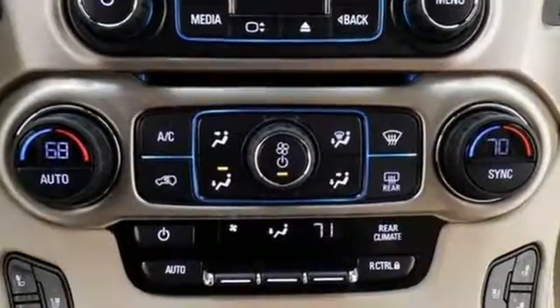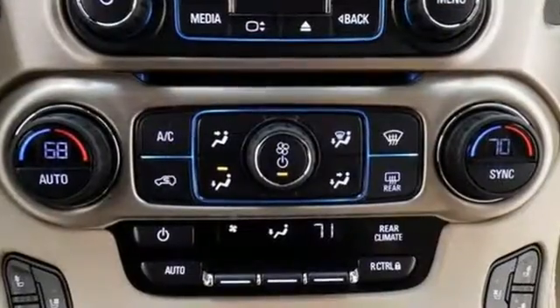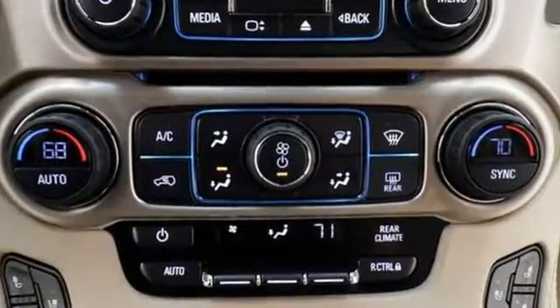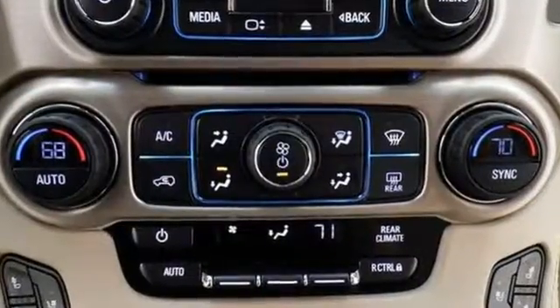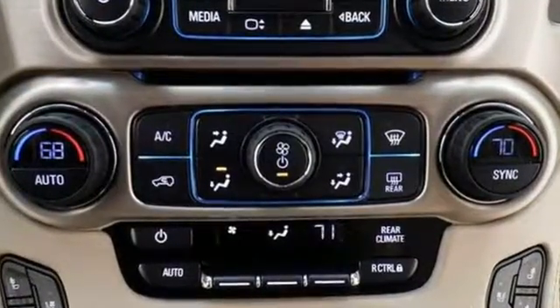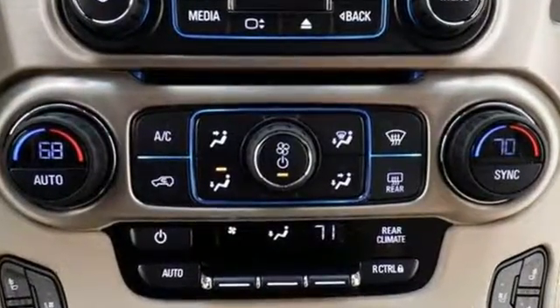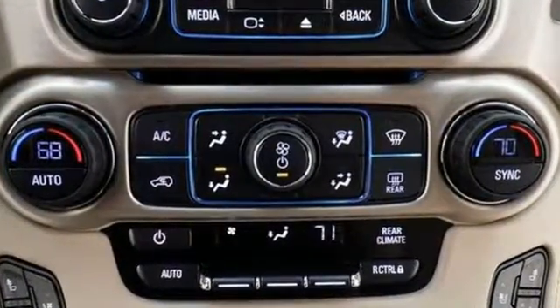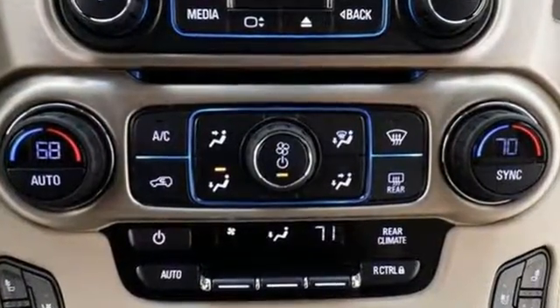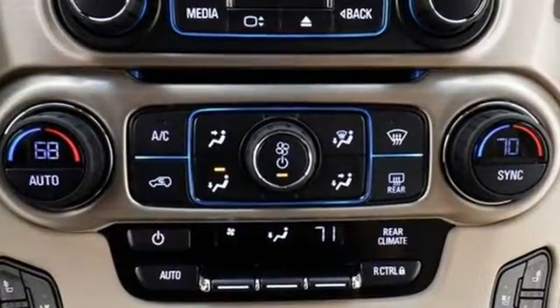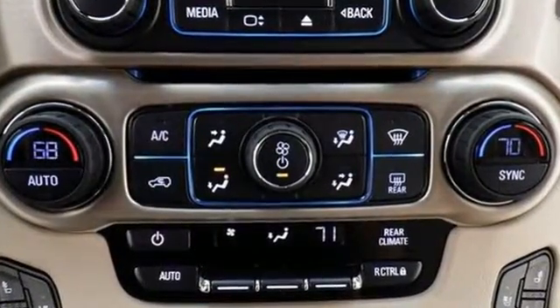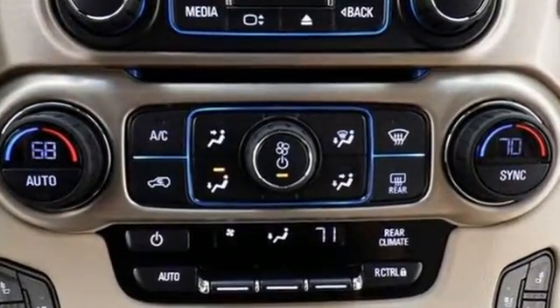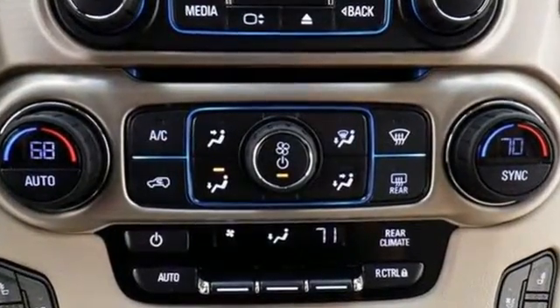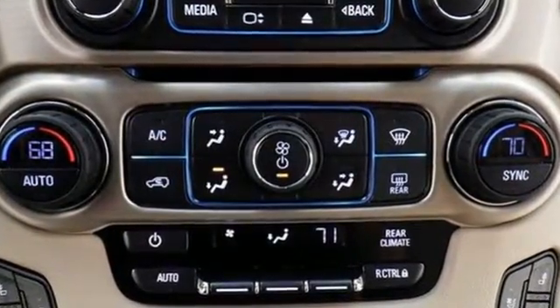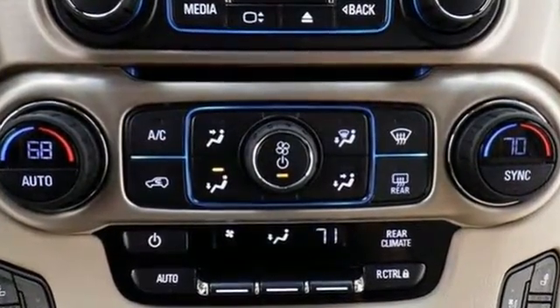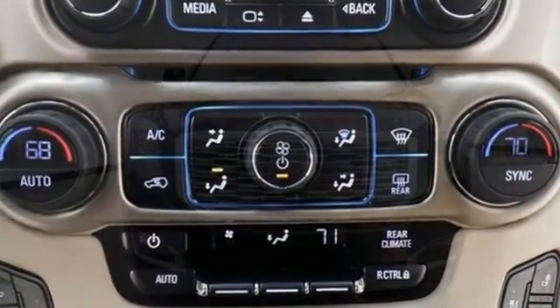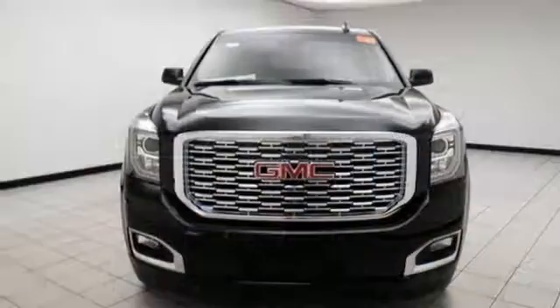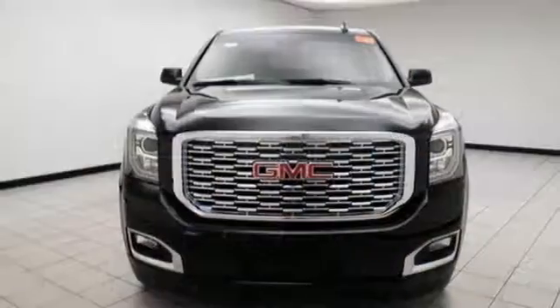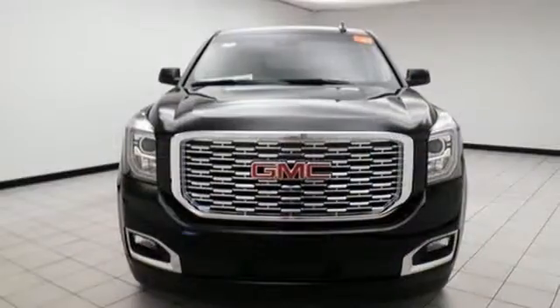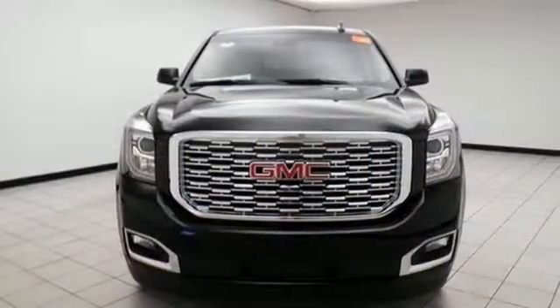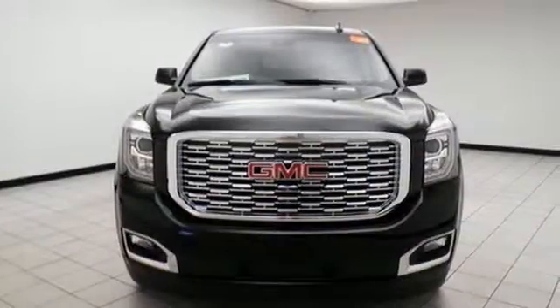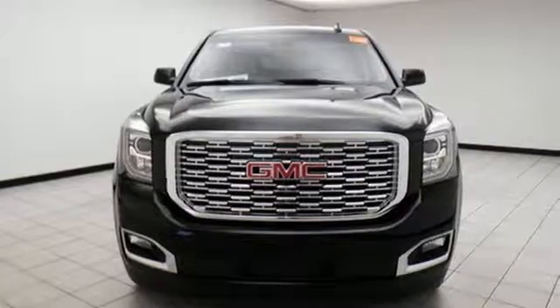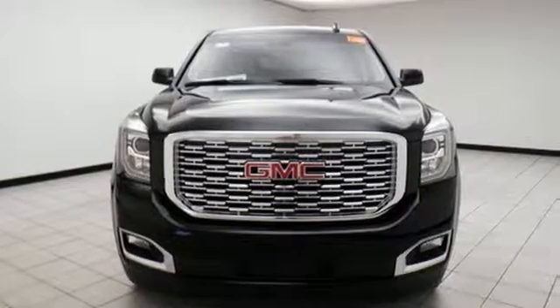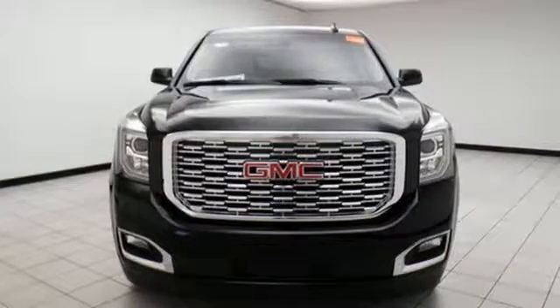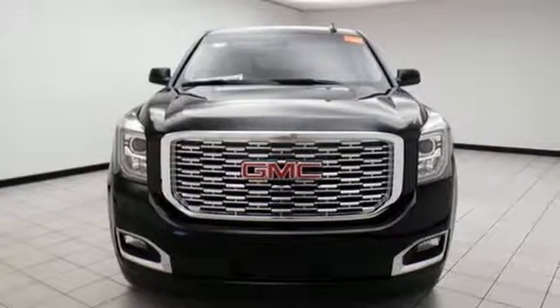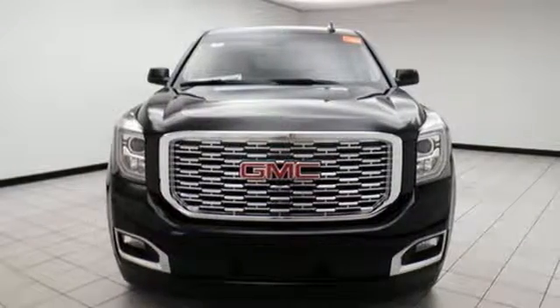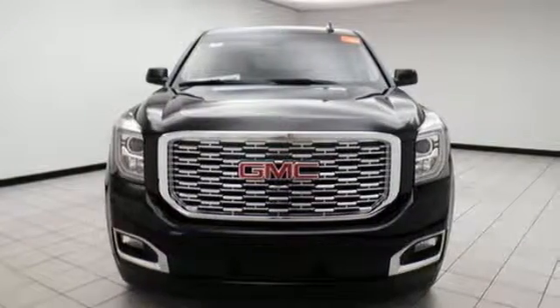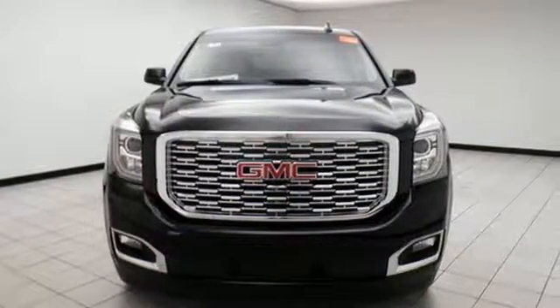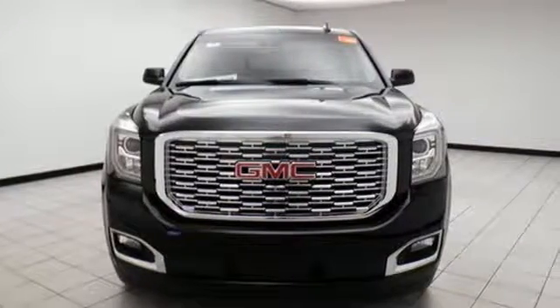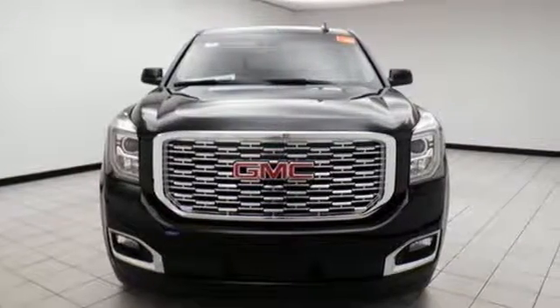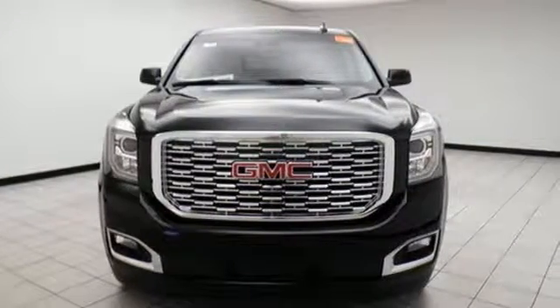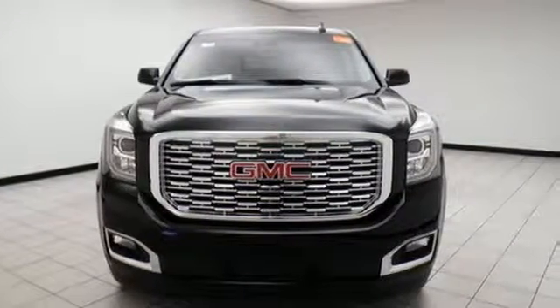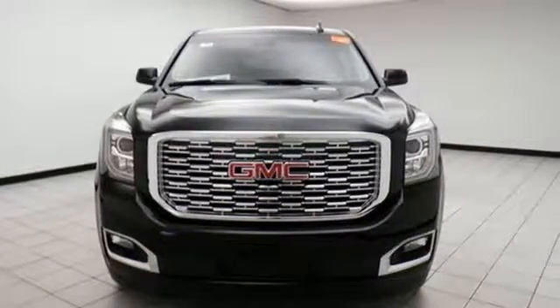Smart capabilities, strong performance — GMC. You need to drive it to believe it. See it for yourself today.